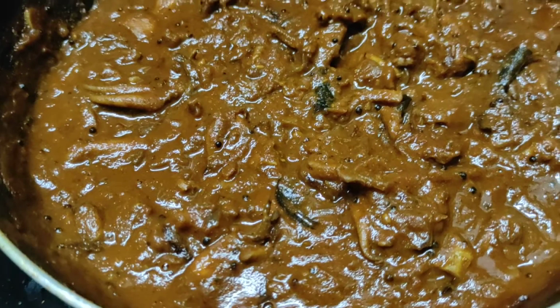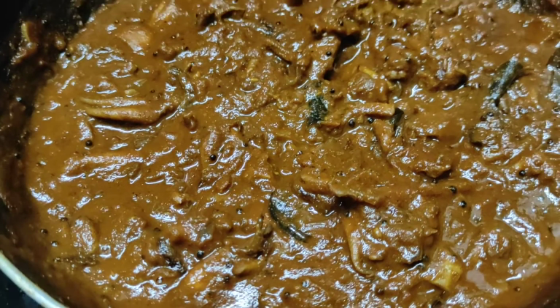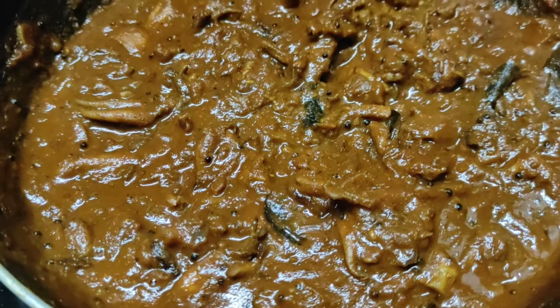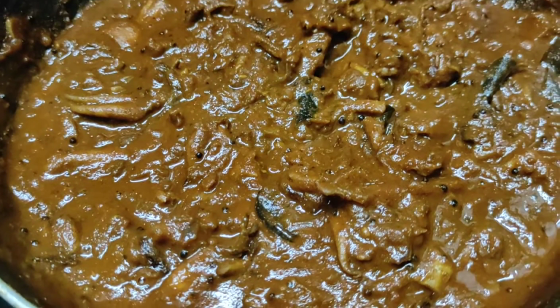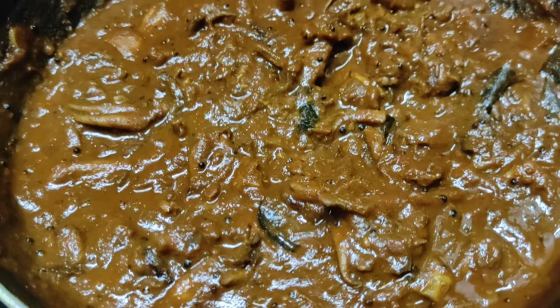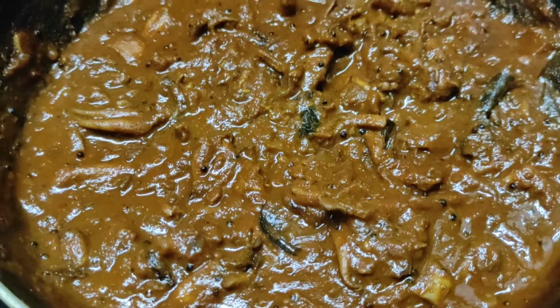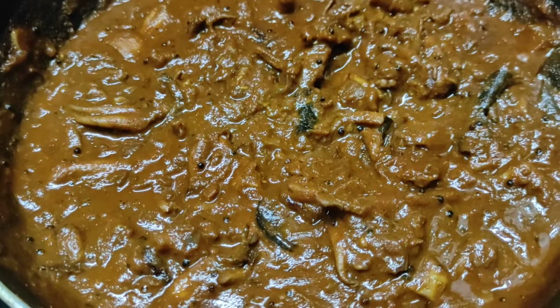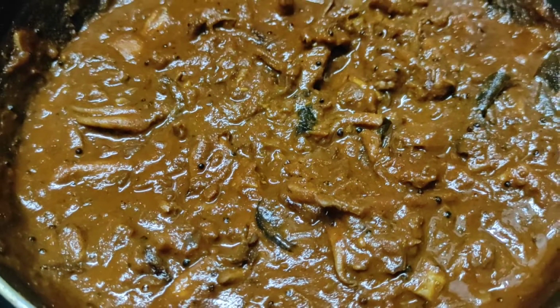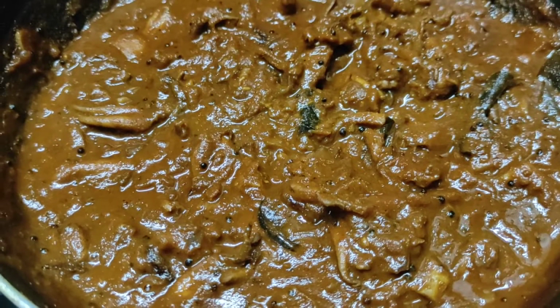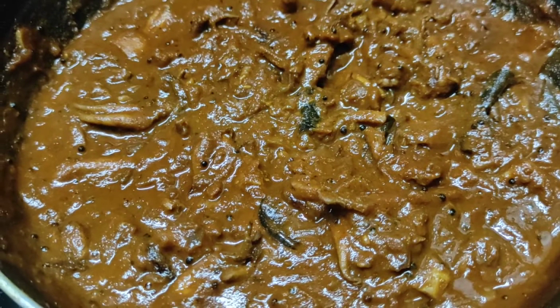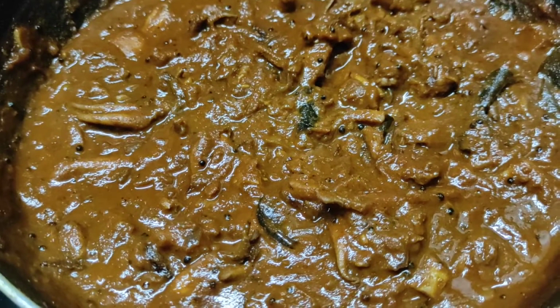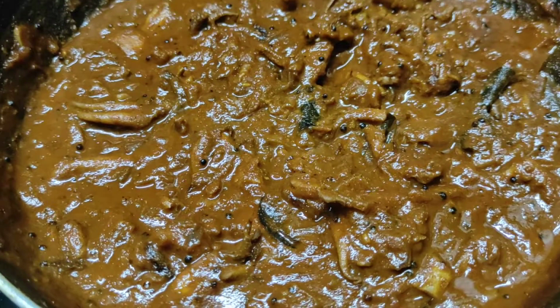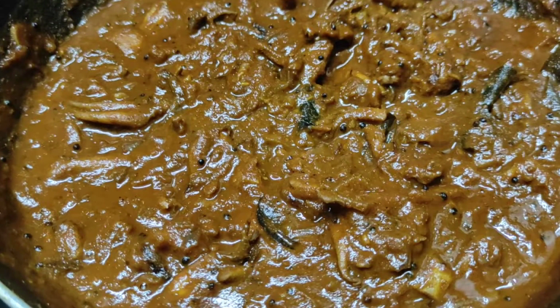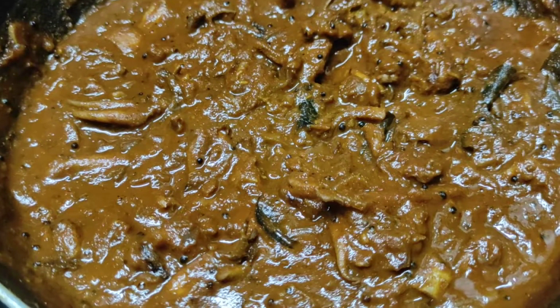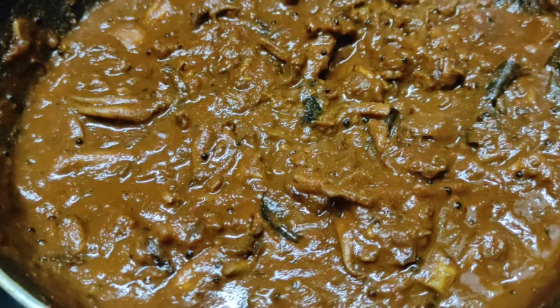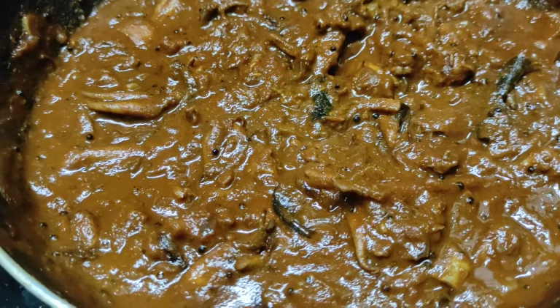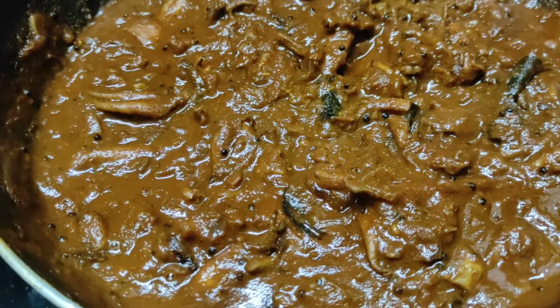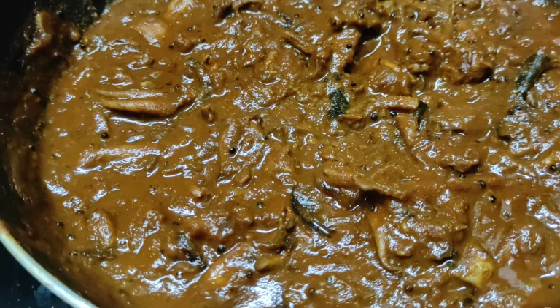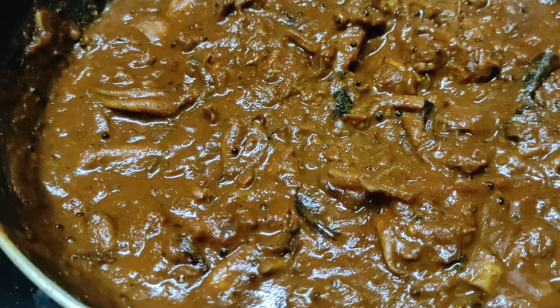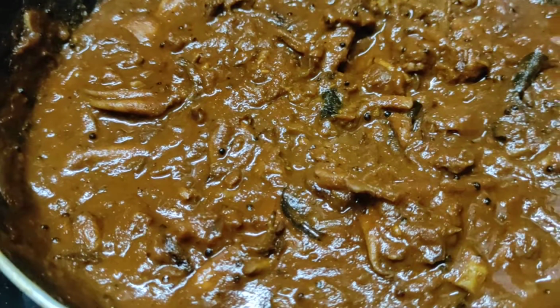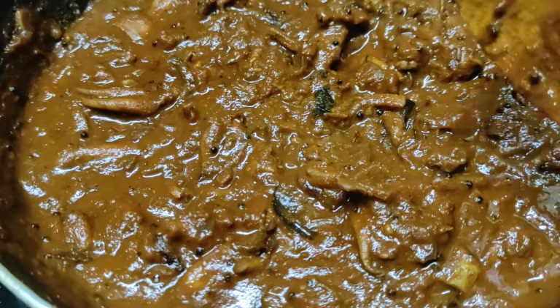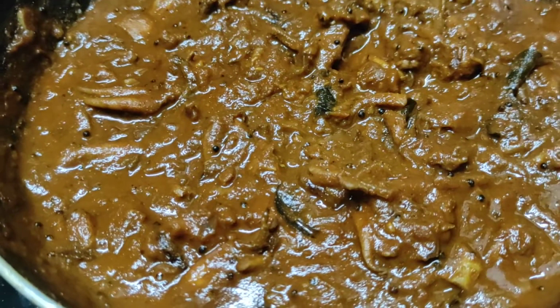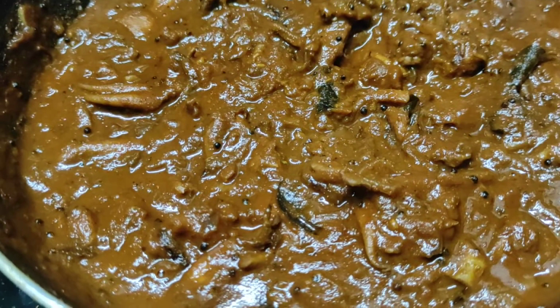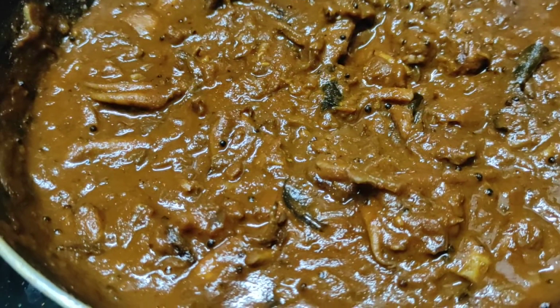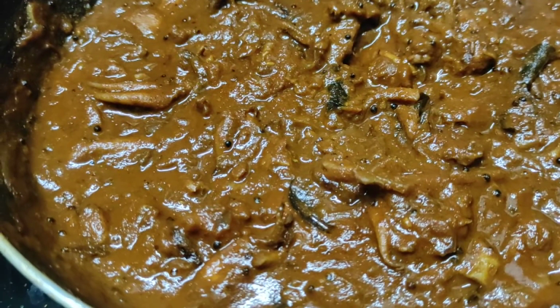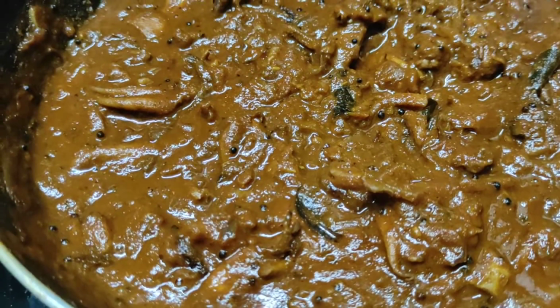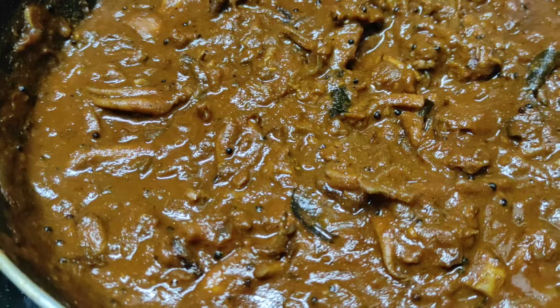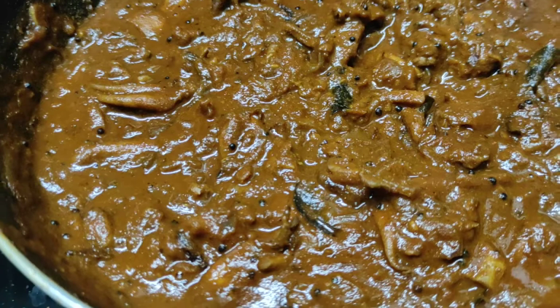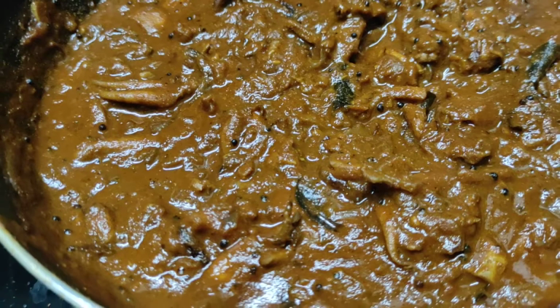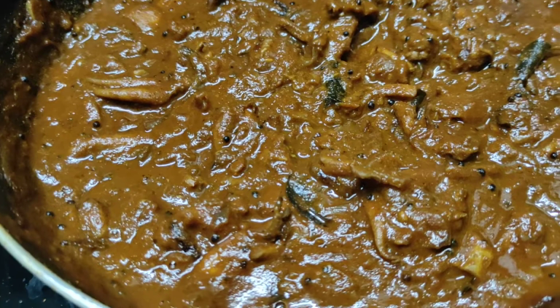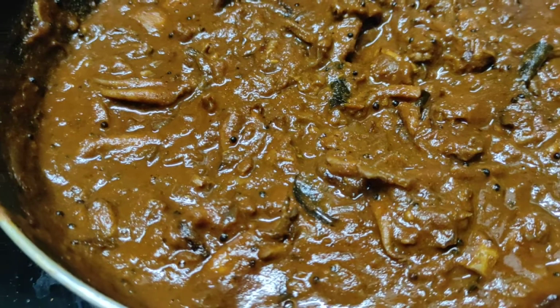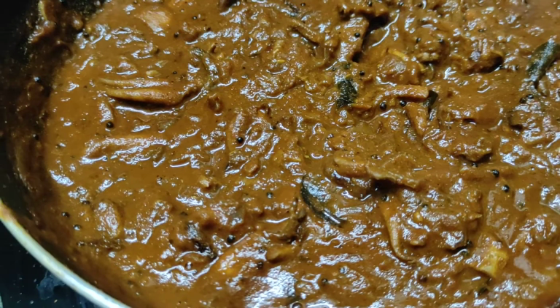I am going to make a dish. This dish is ready.